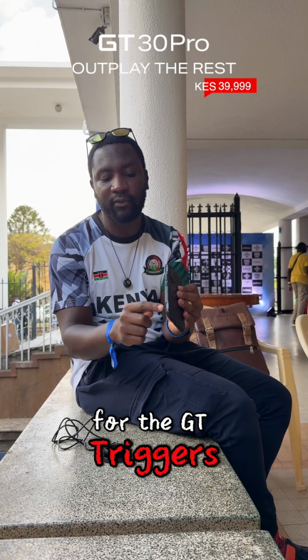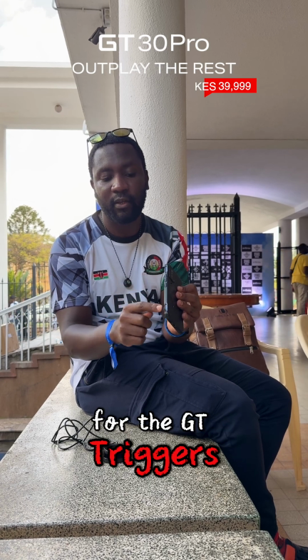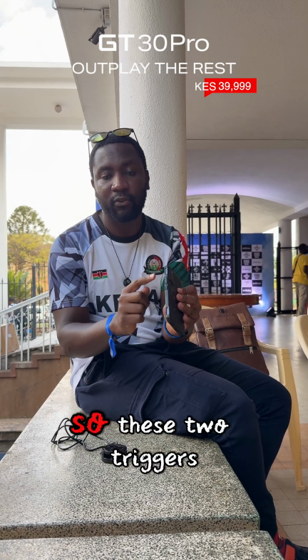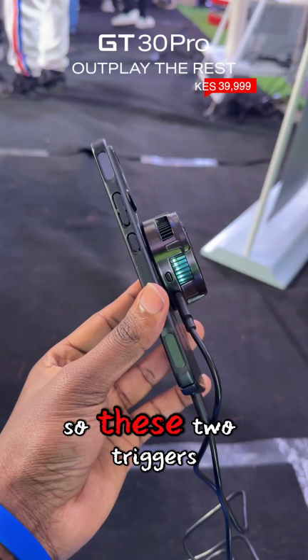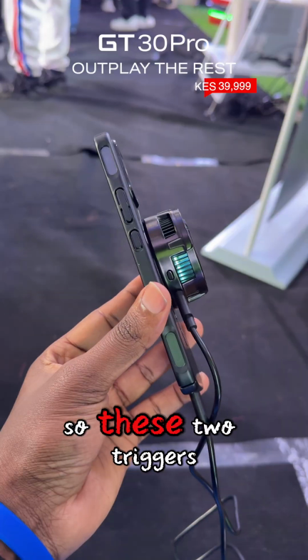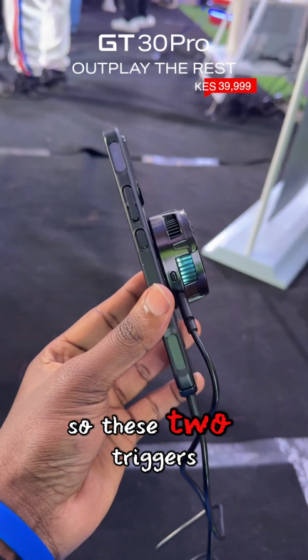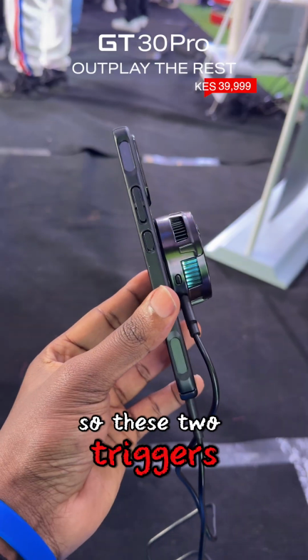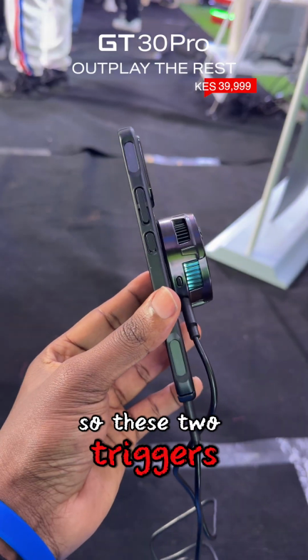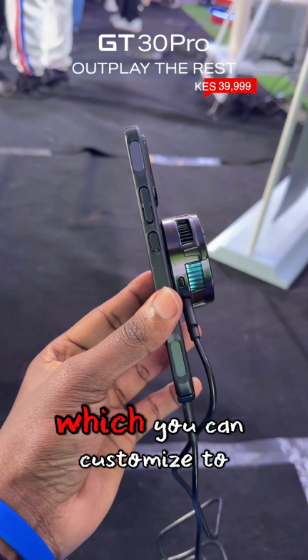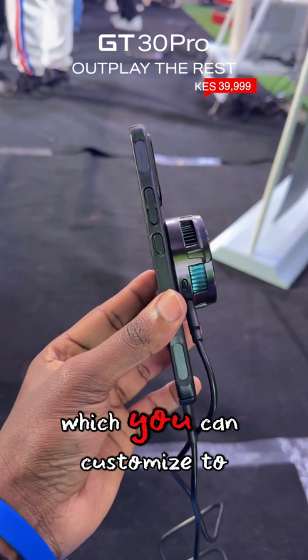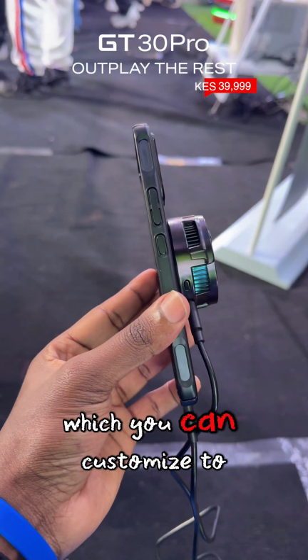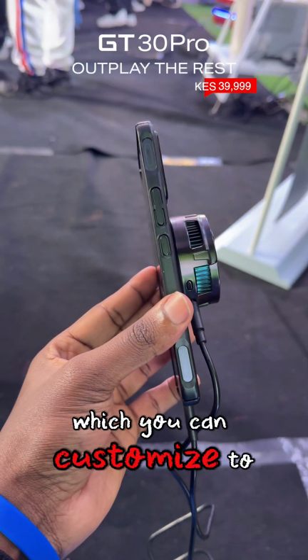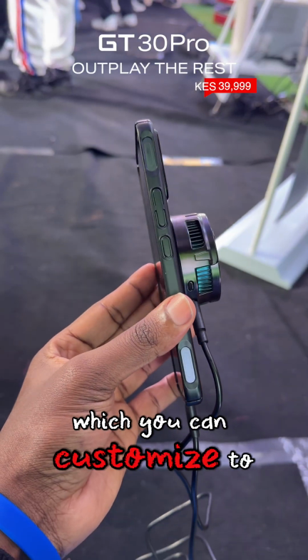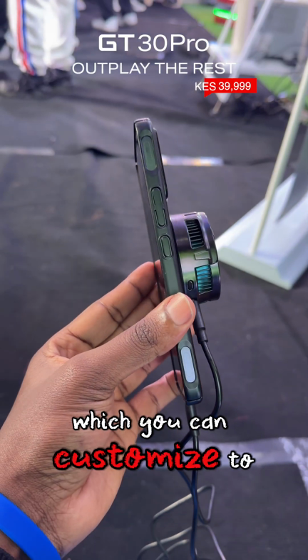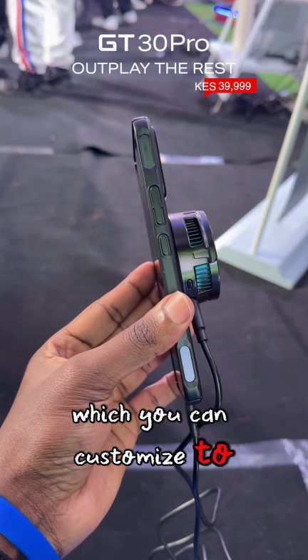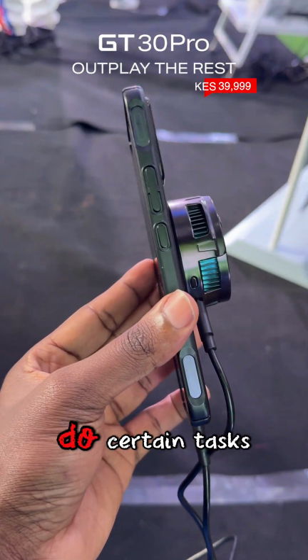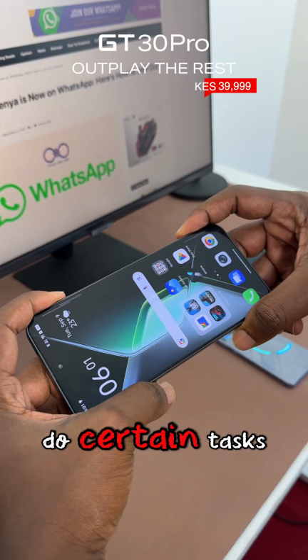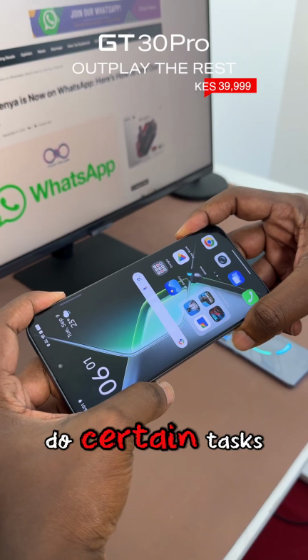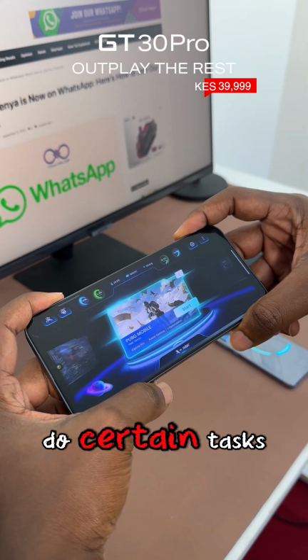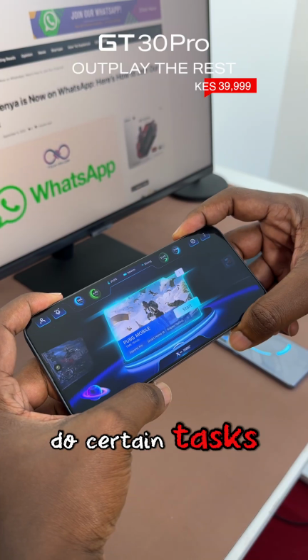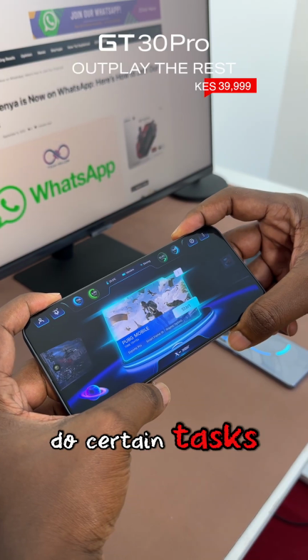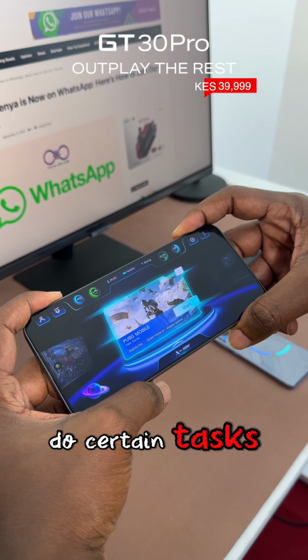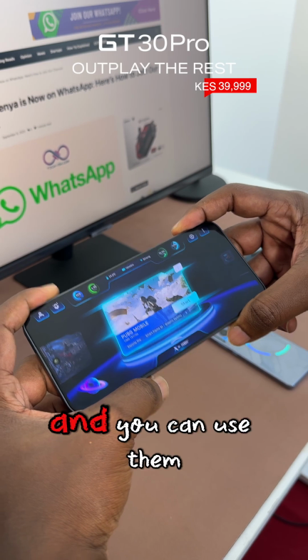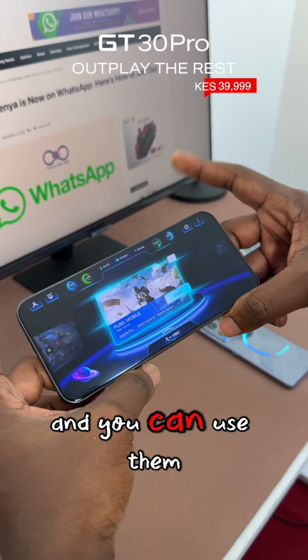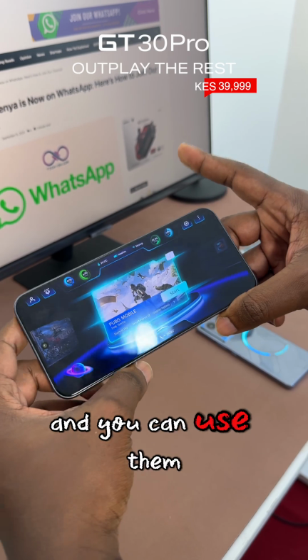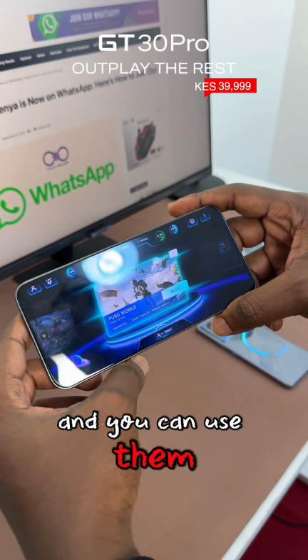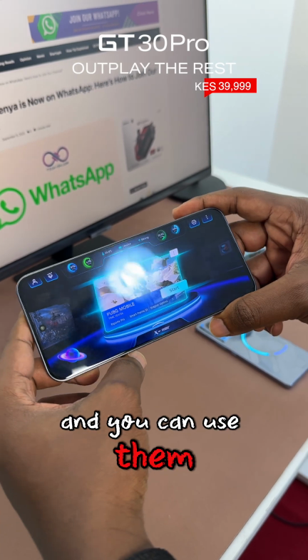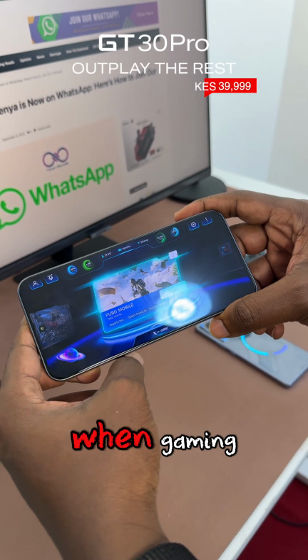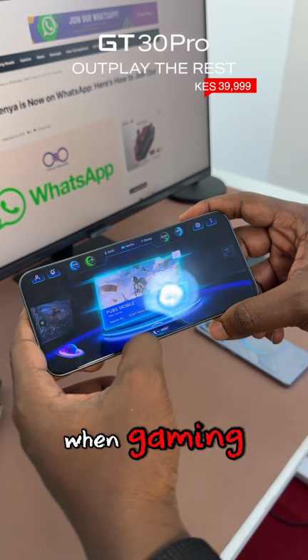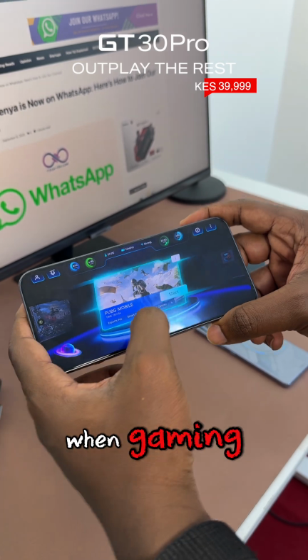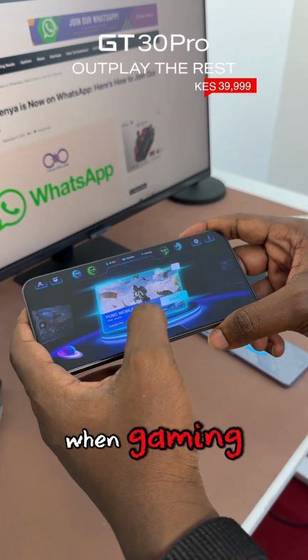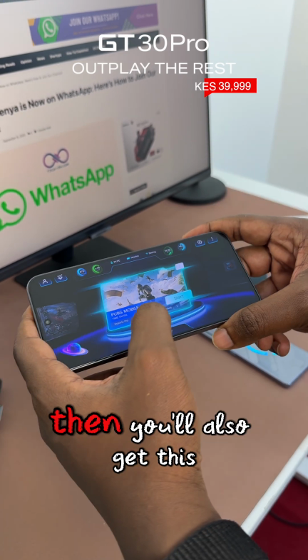The case also has spaces for the GT triggers — these two triggers which you can customize to do certain tasks and use them when gaming.